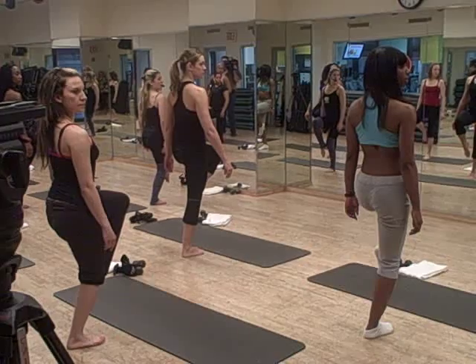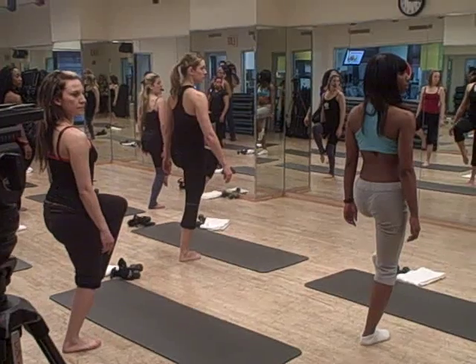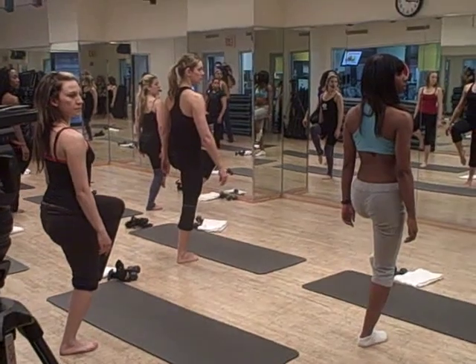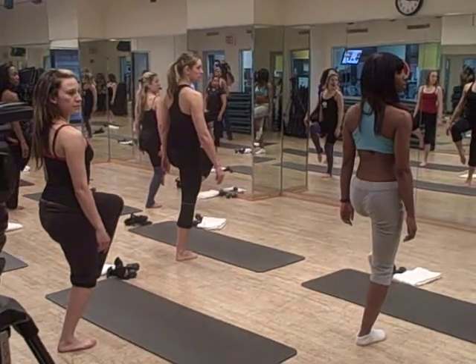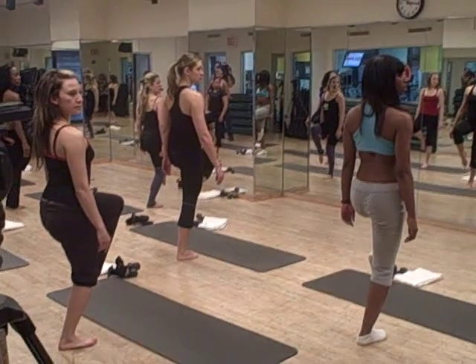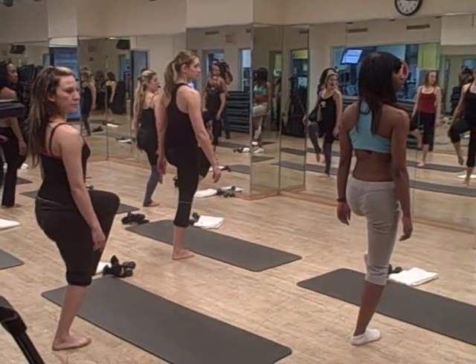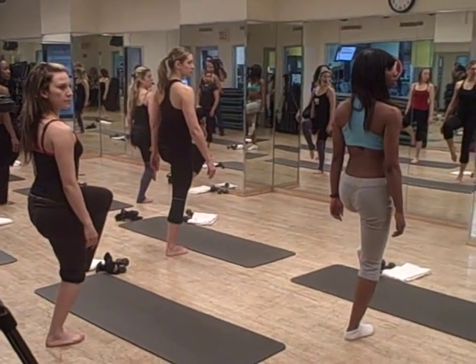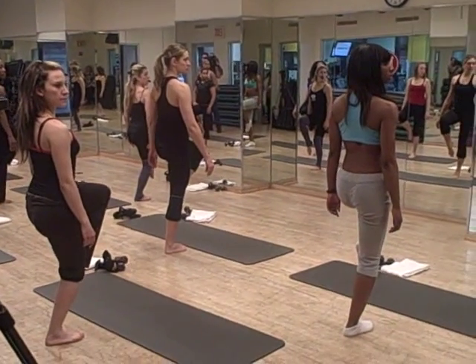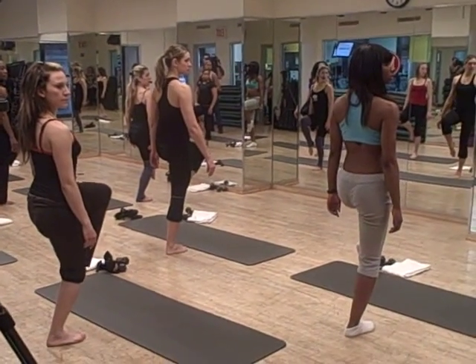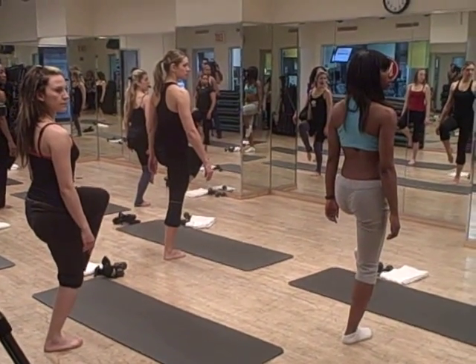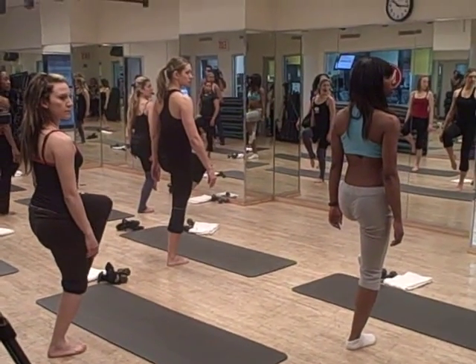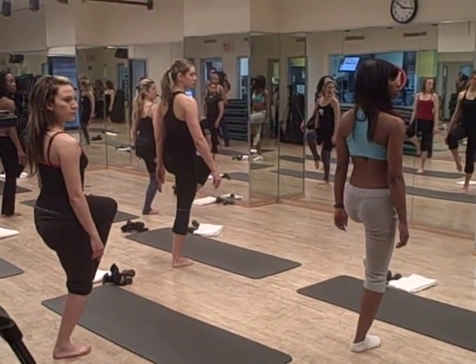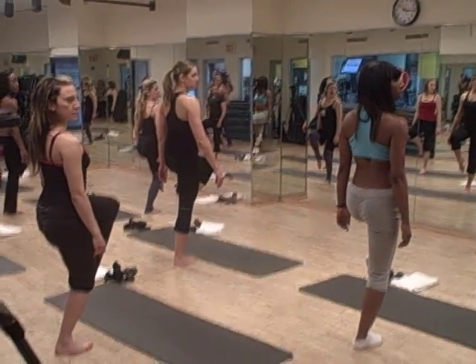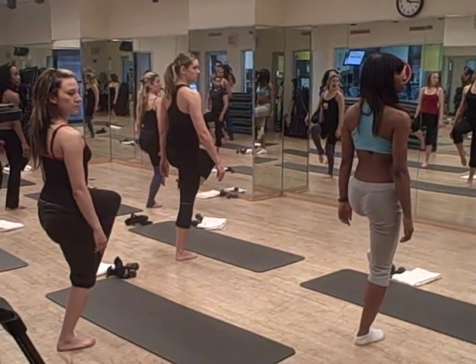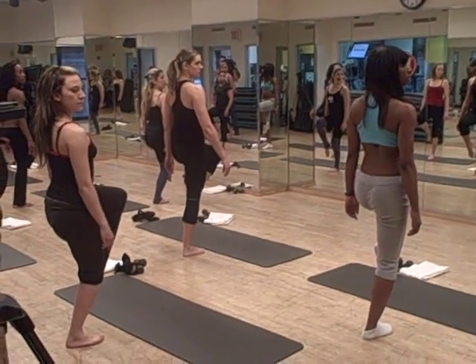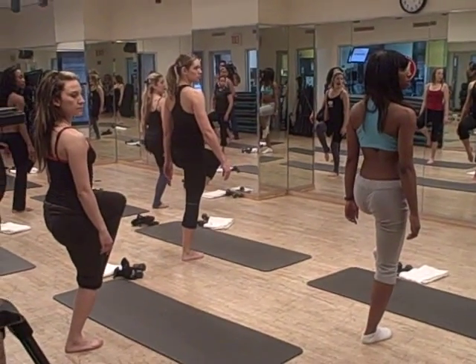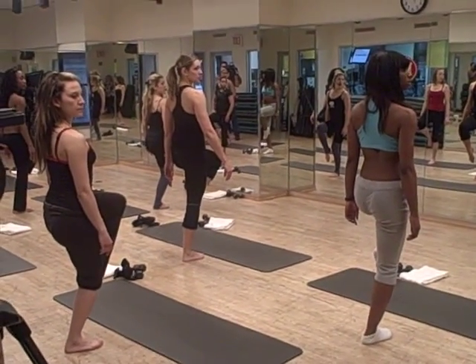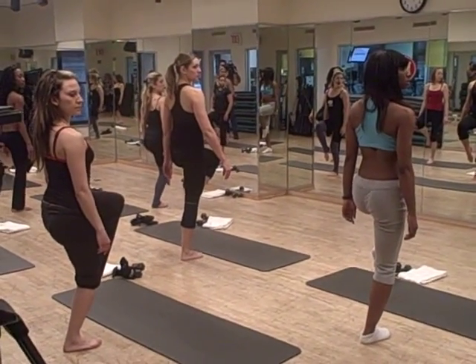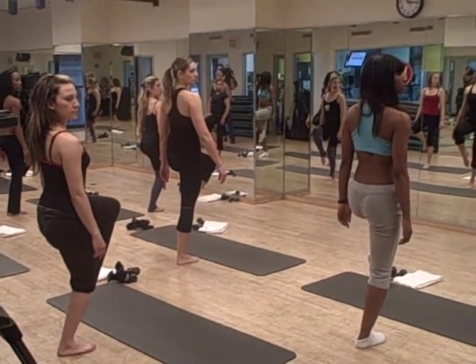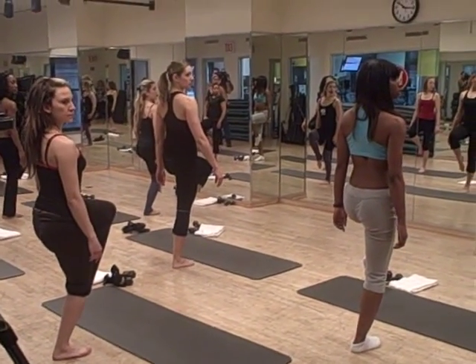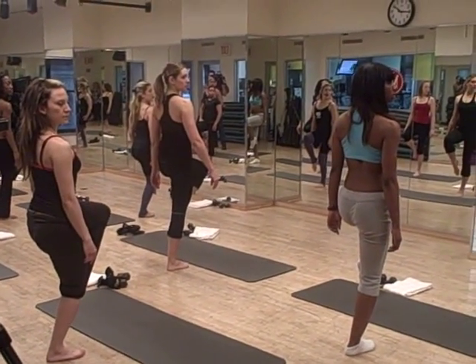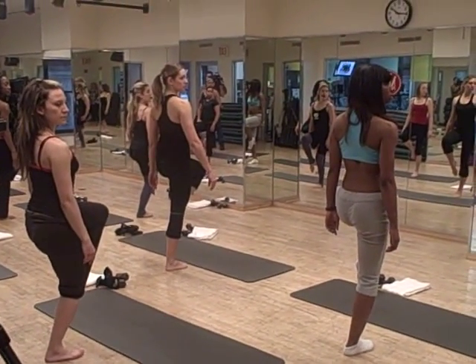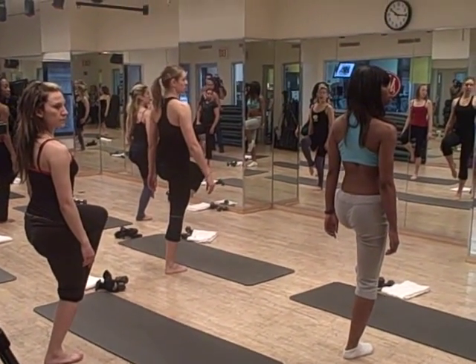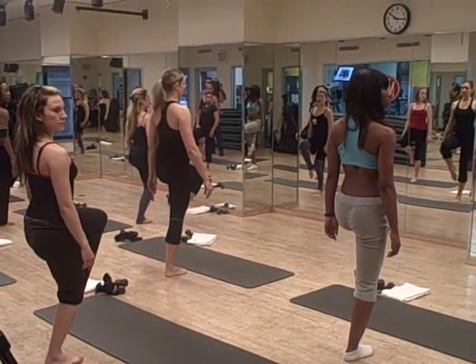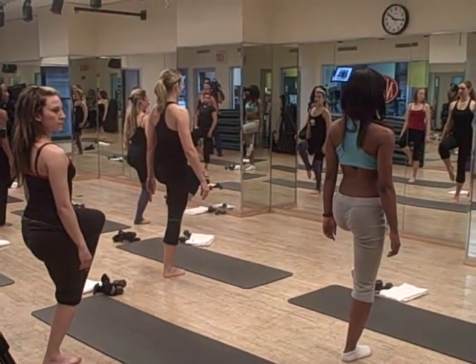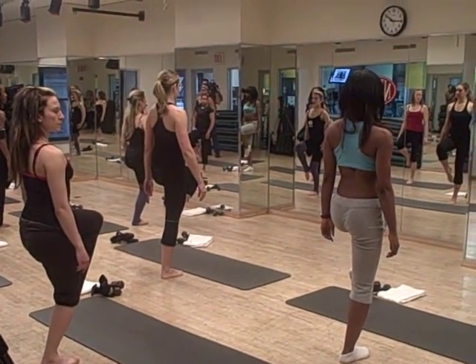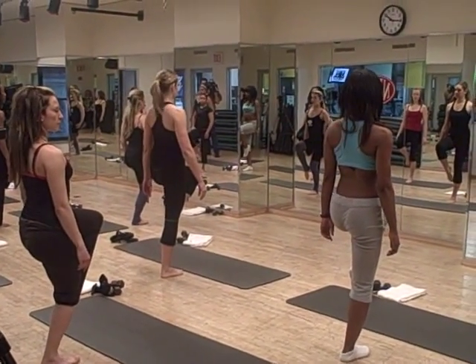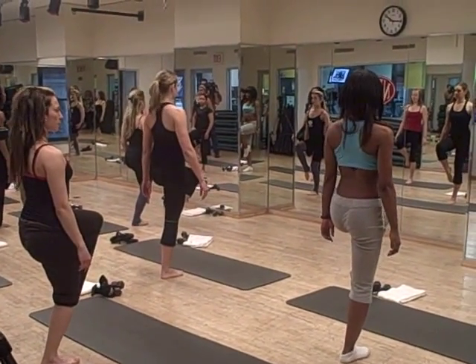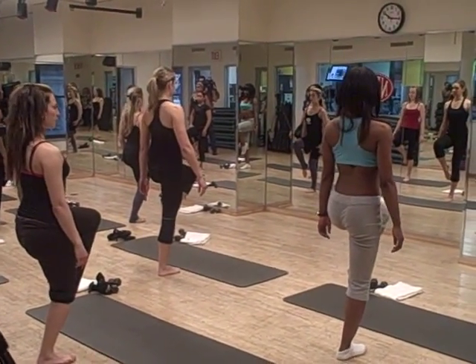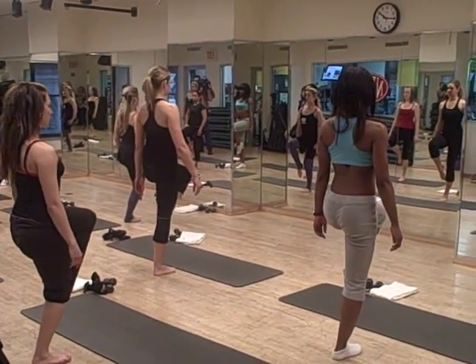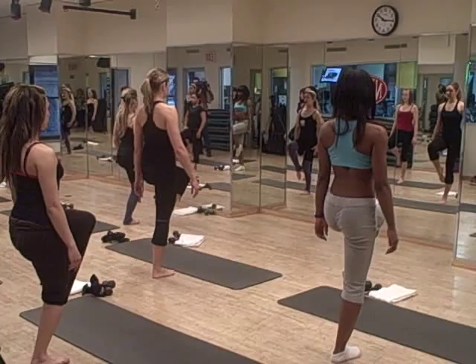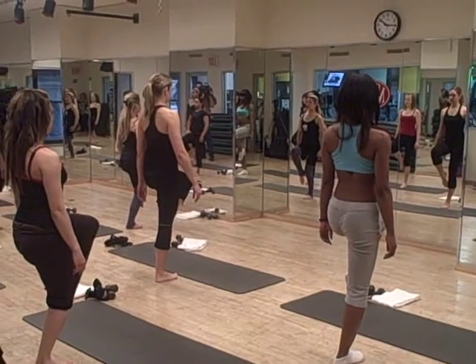5, 4, 3, 2, exhale, bring to the center, hold that bounce.